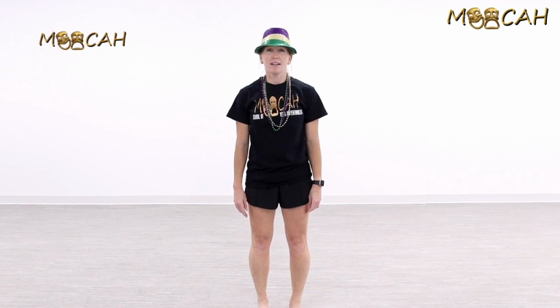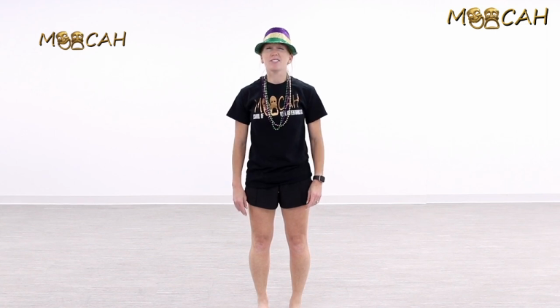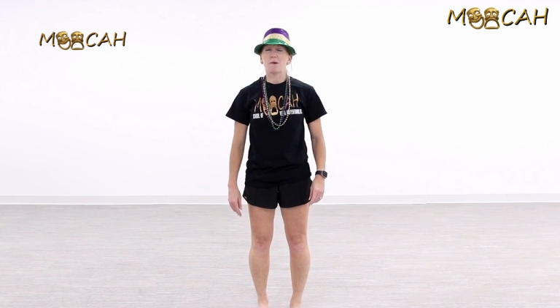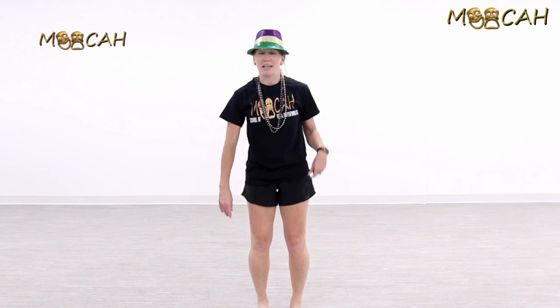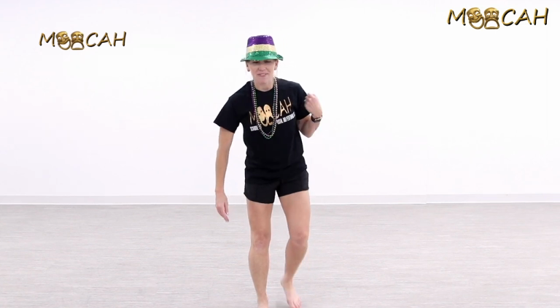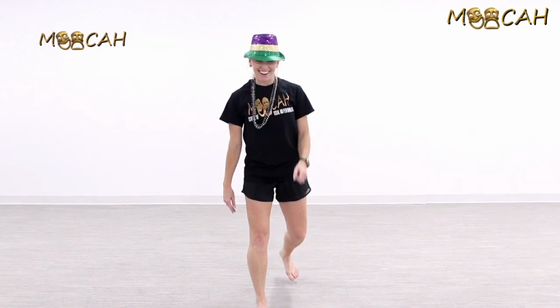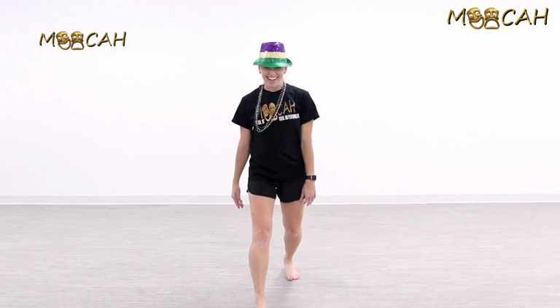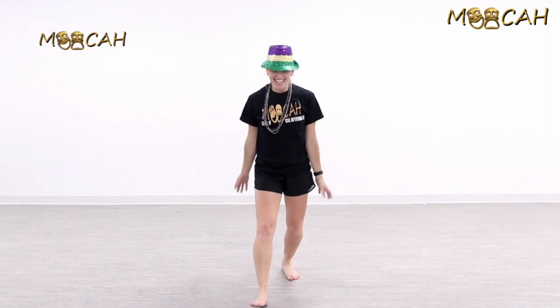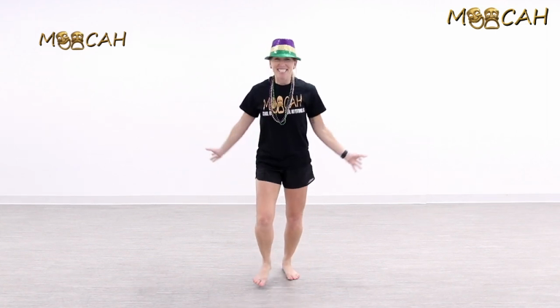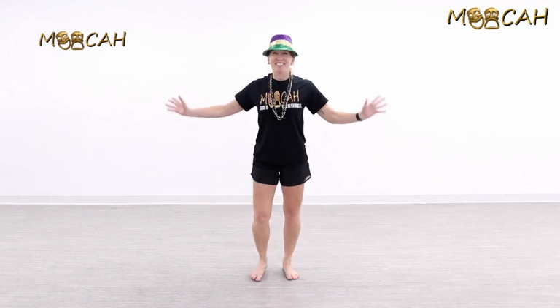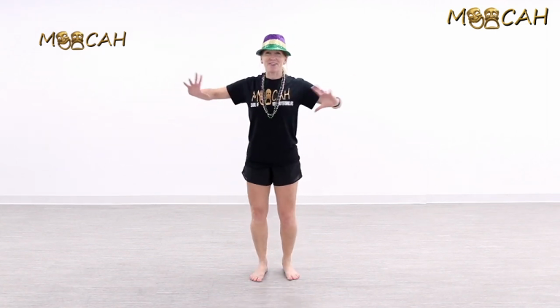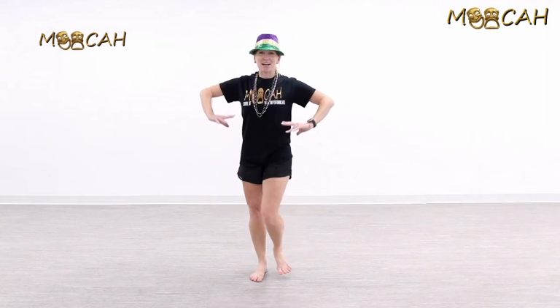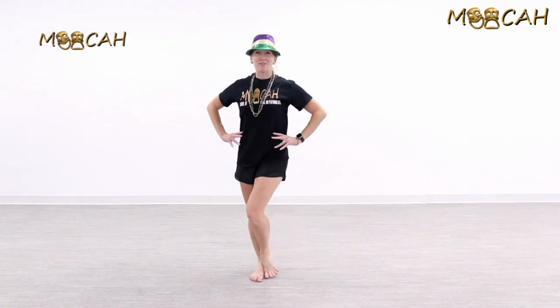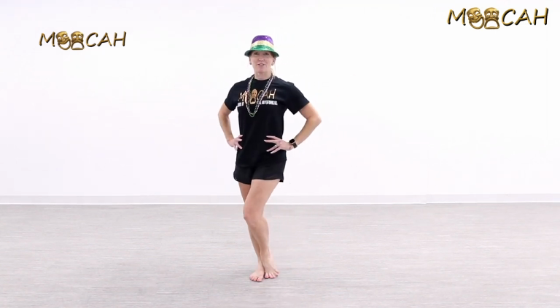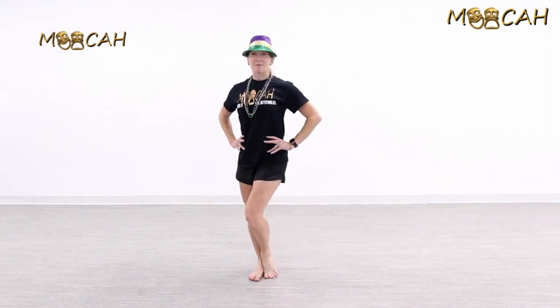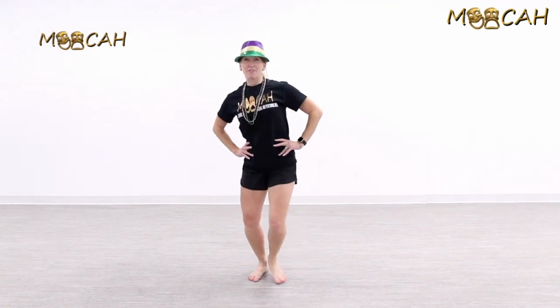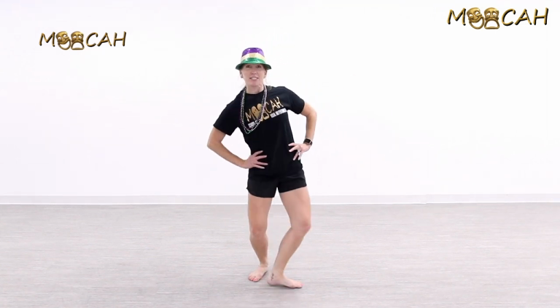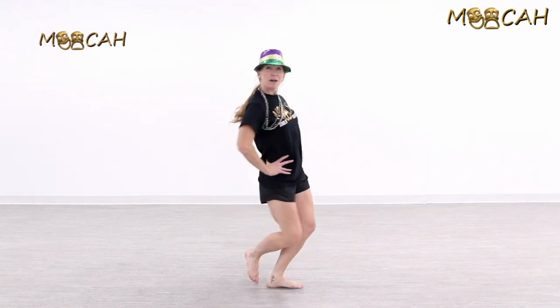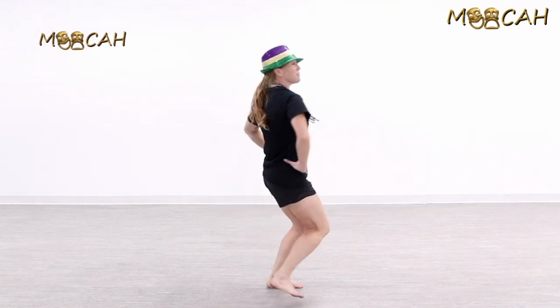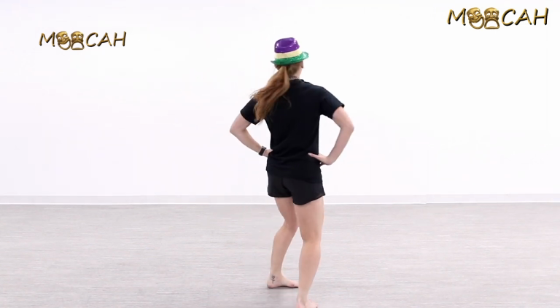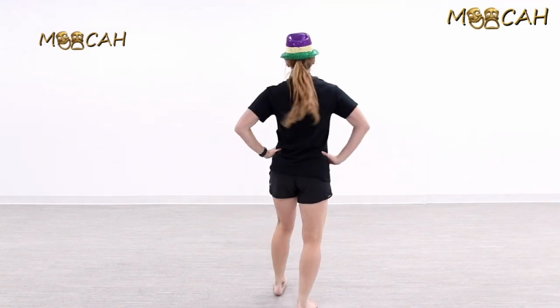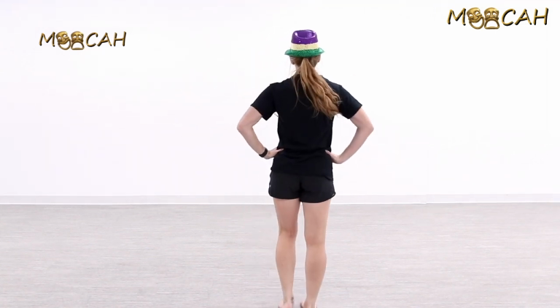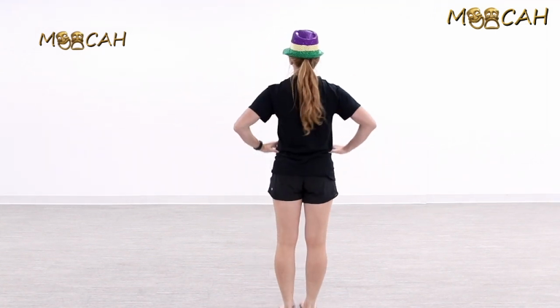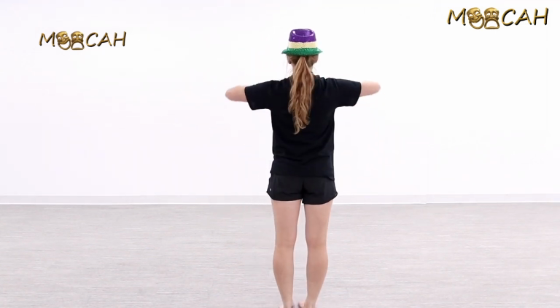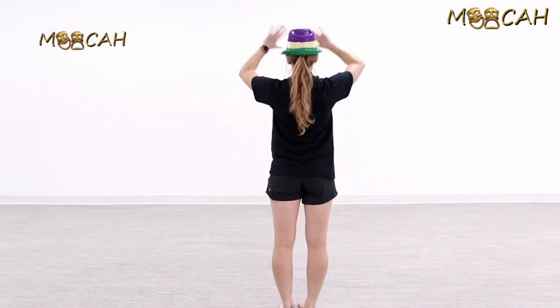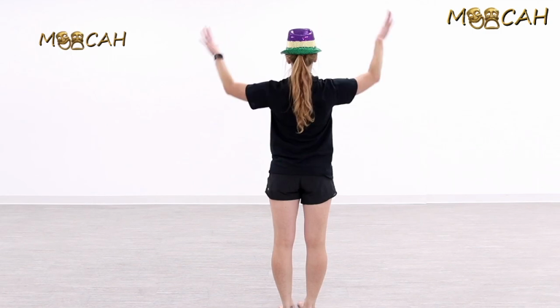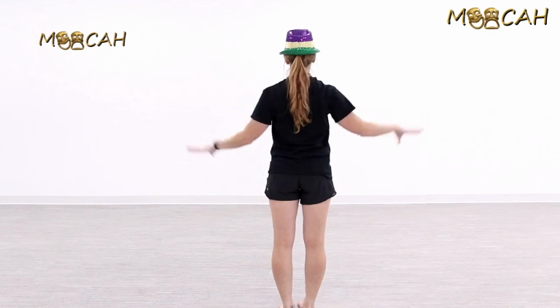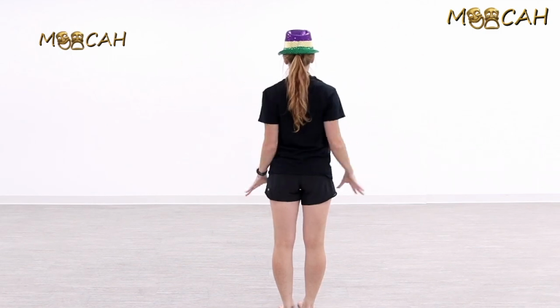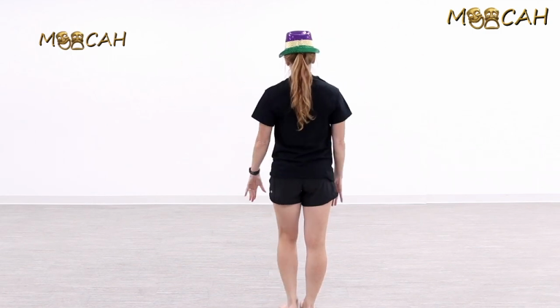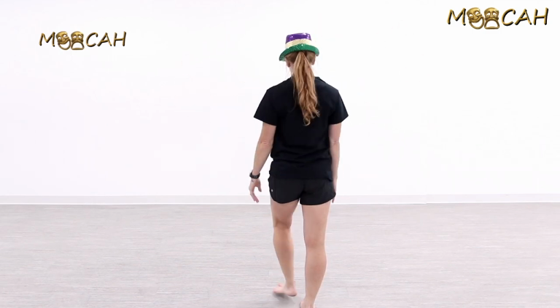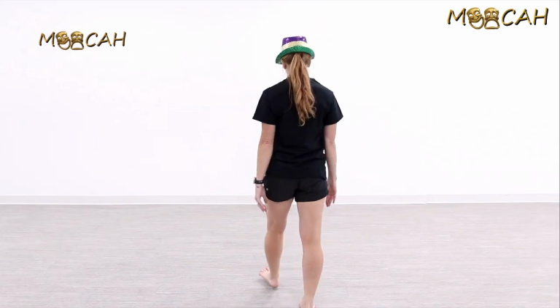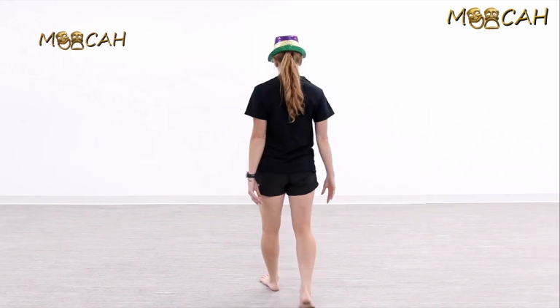Let's go one more time. I'm going to face away from you guys this time so you can follow along, just like I'm right in front of you.